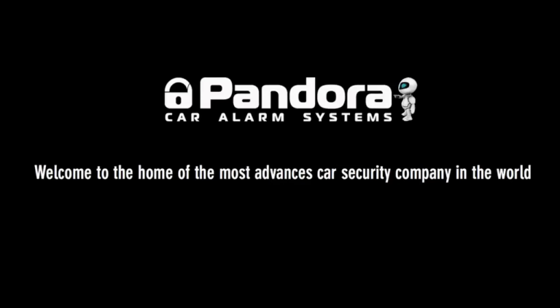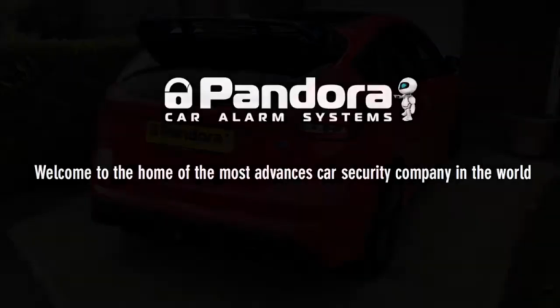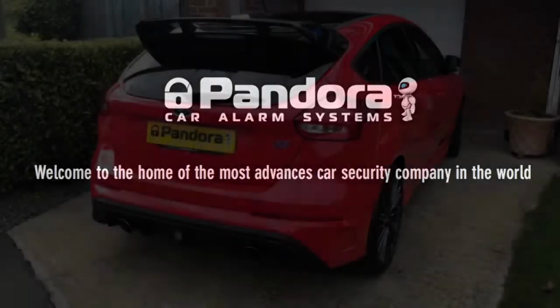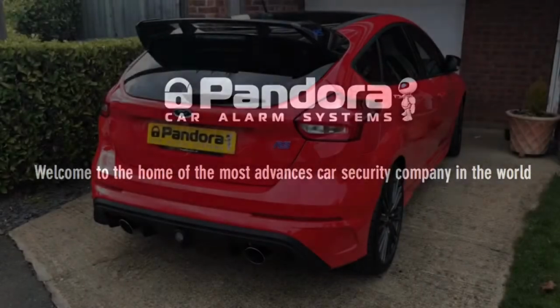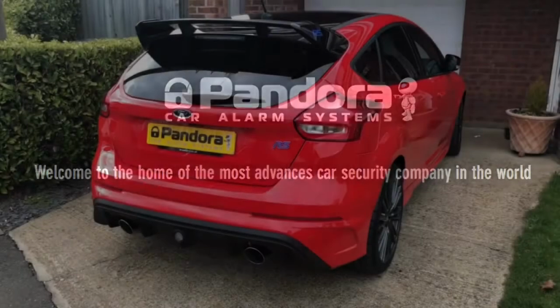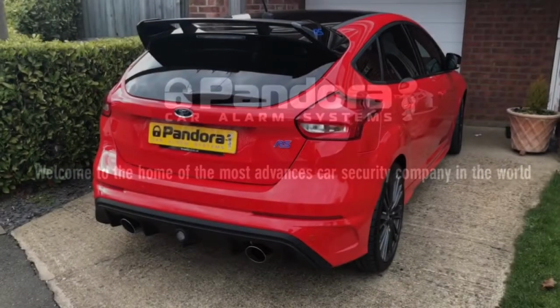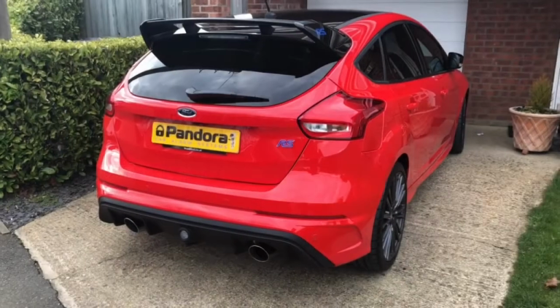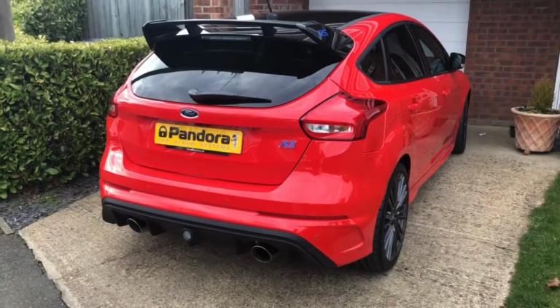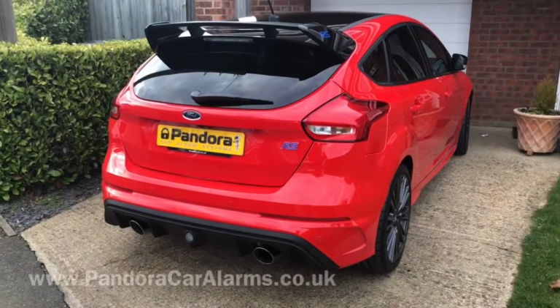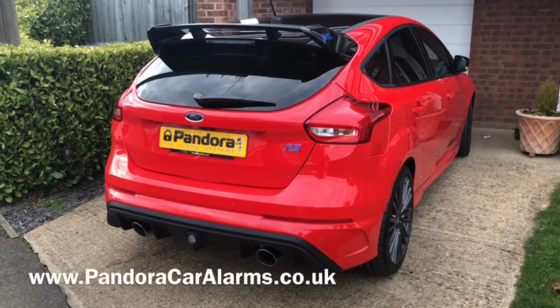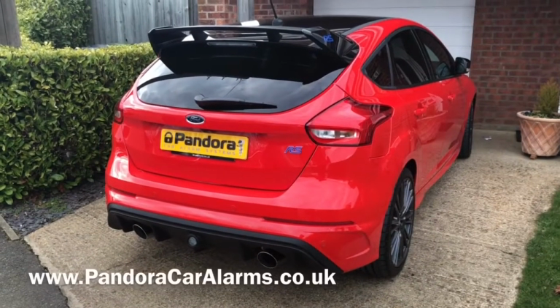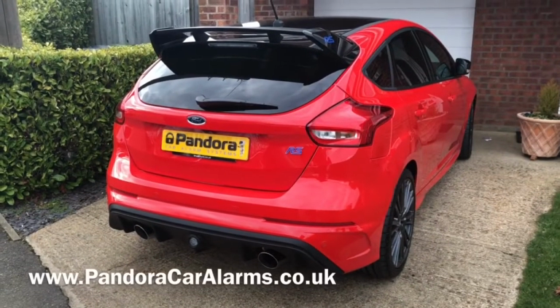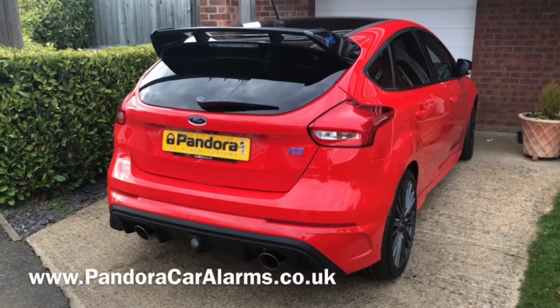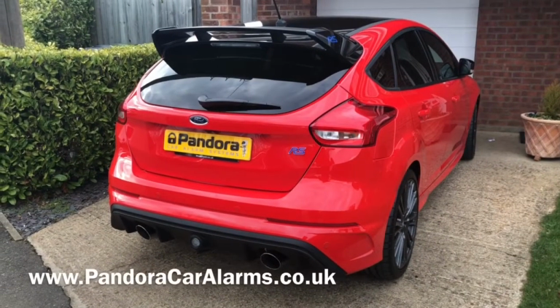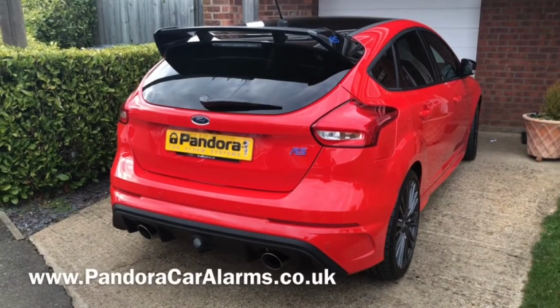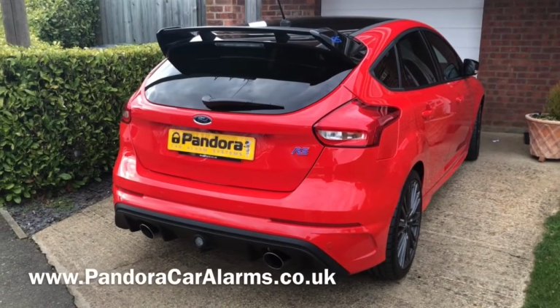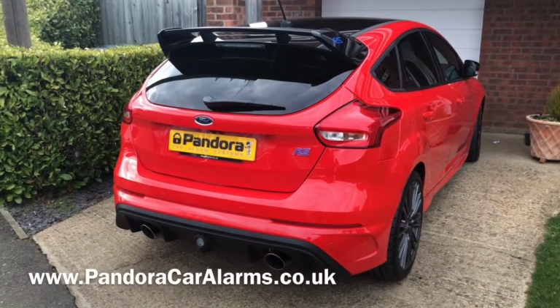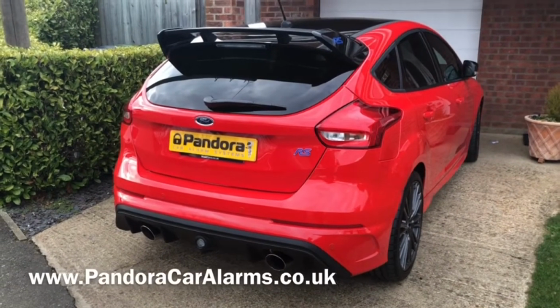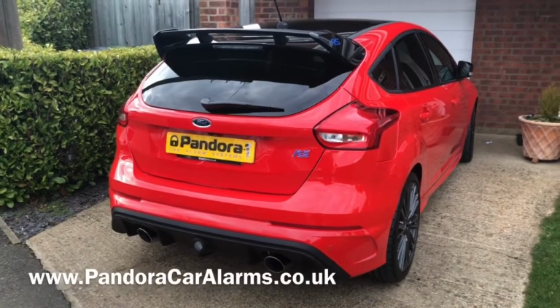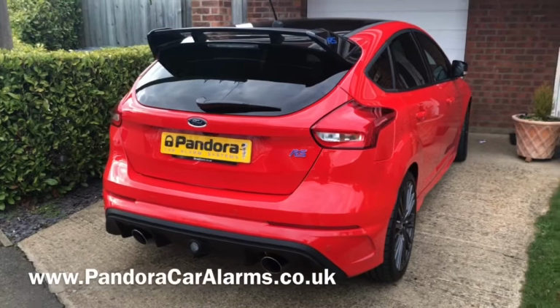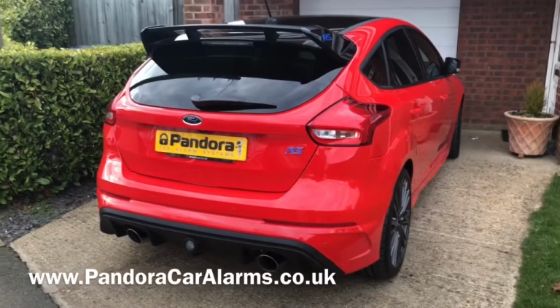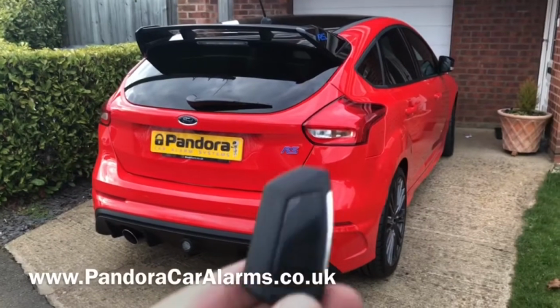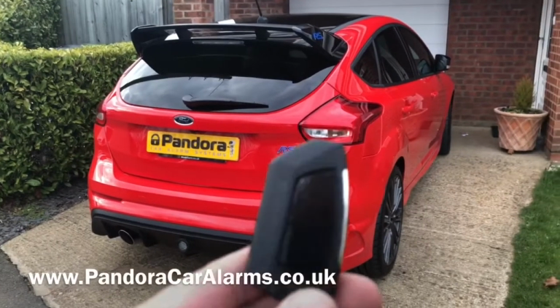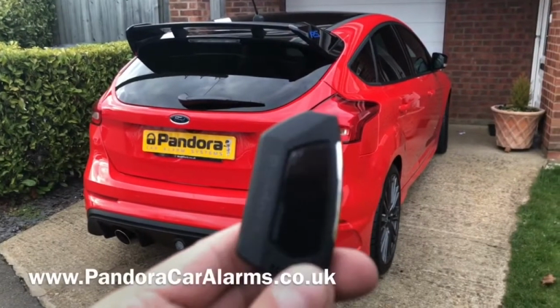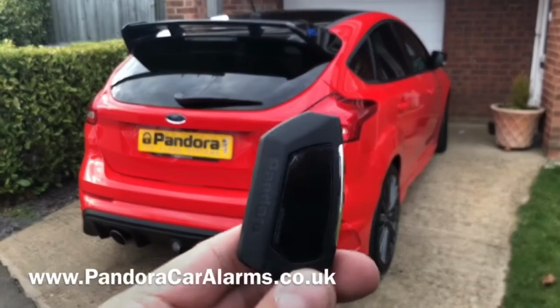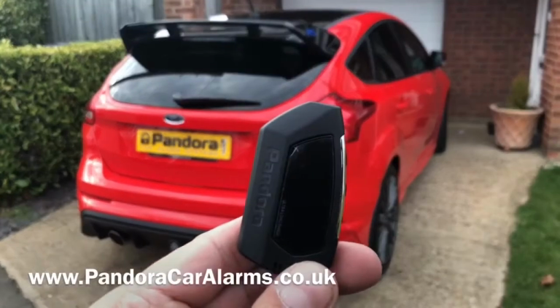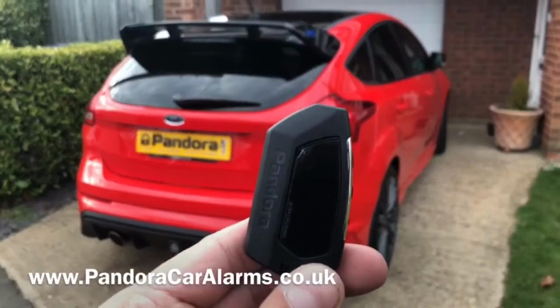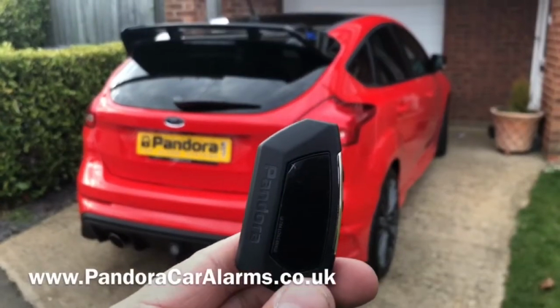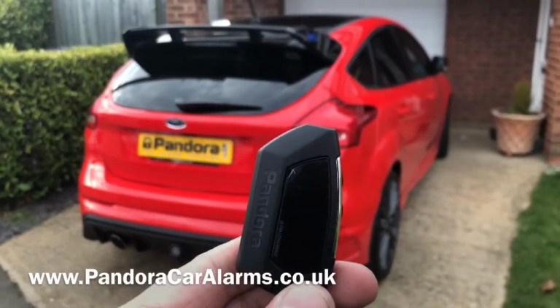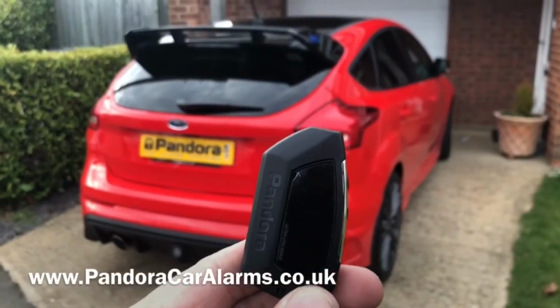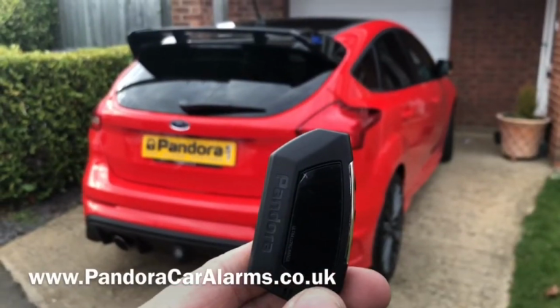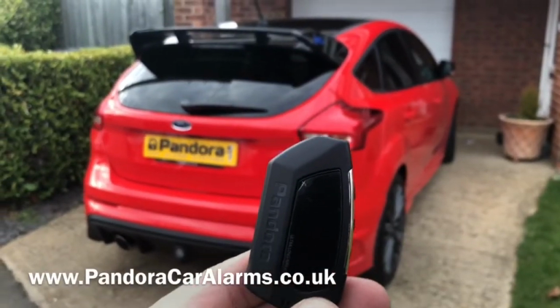Here we have one of the new limited edition Red Focus RS's, and we've fitted the Light Pro onto this particular model.